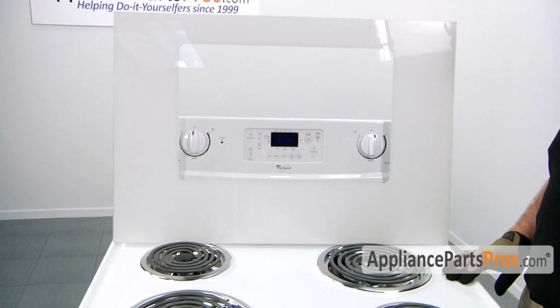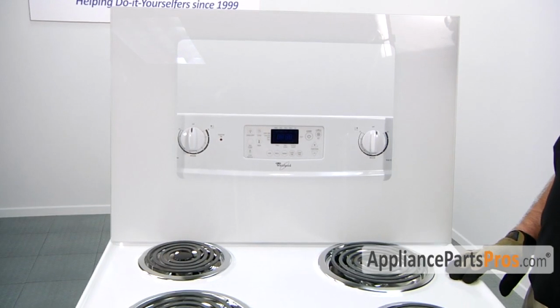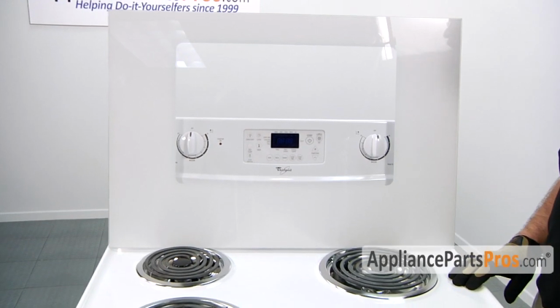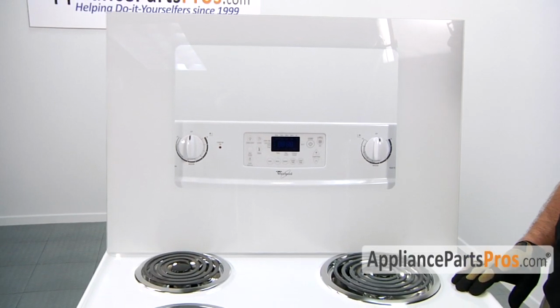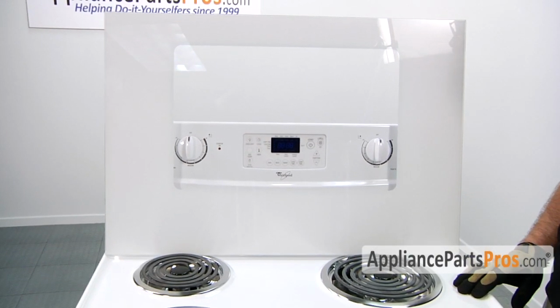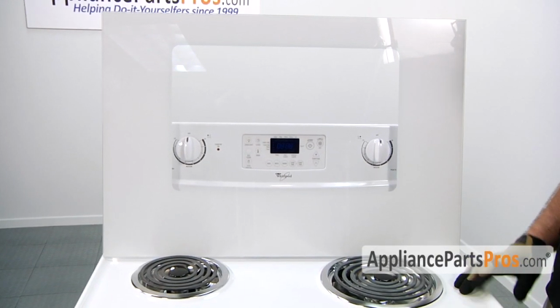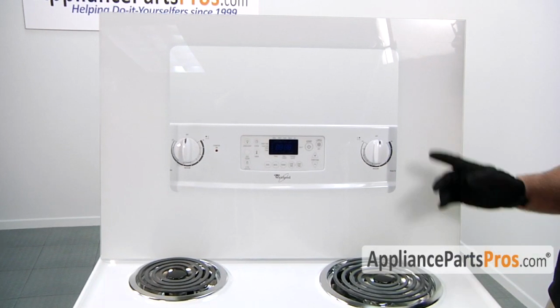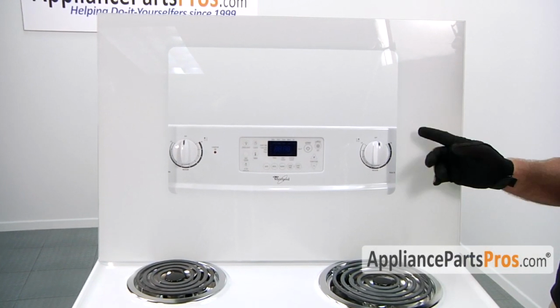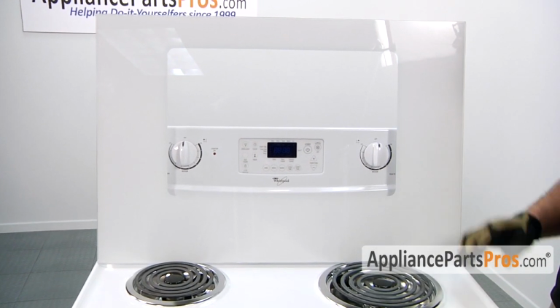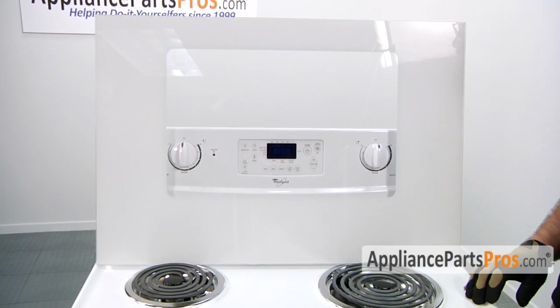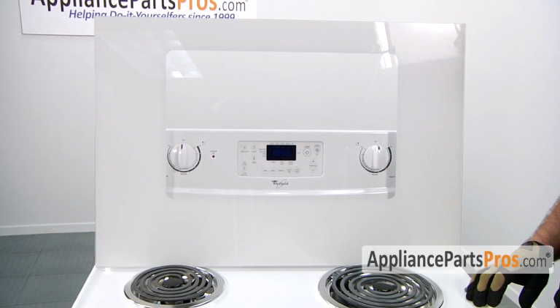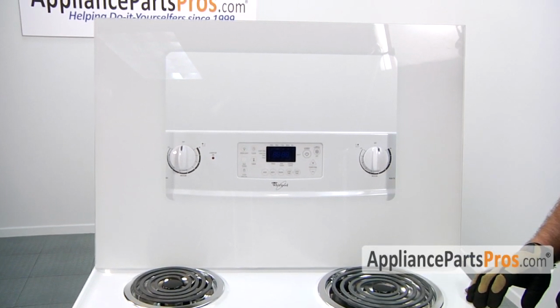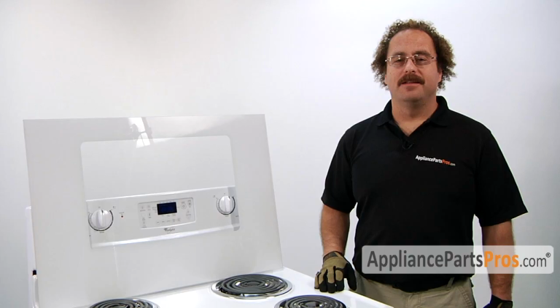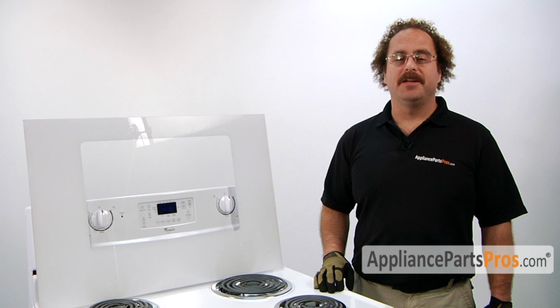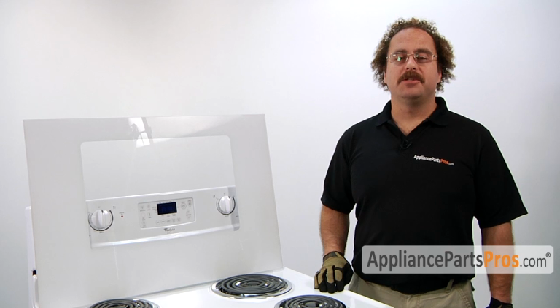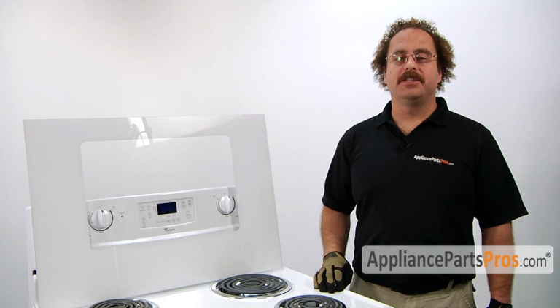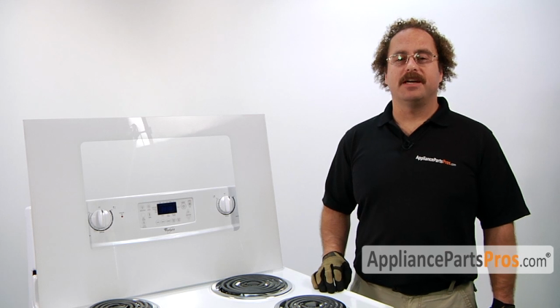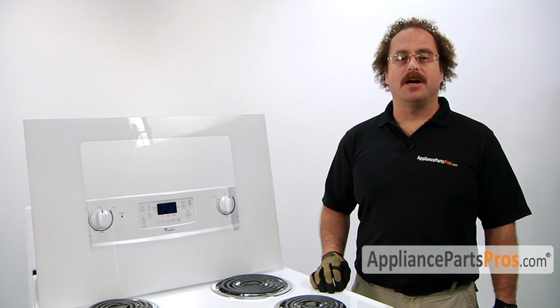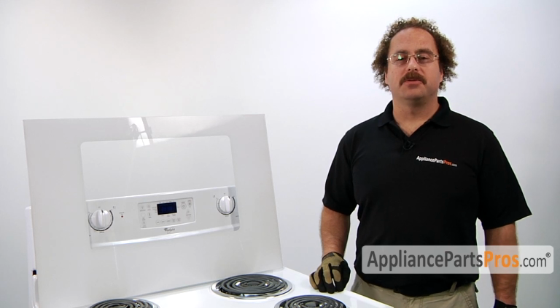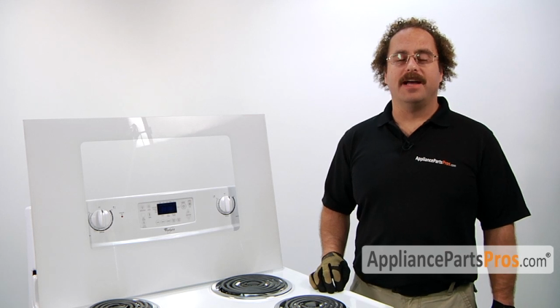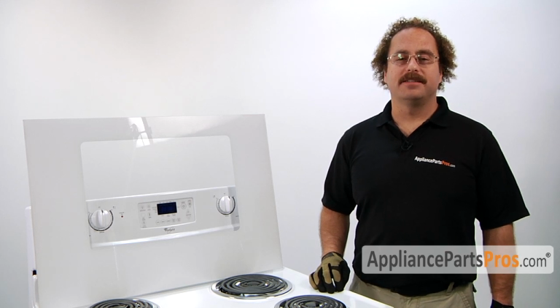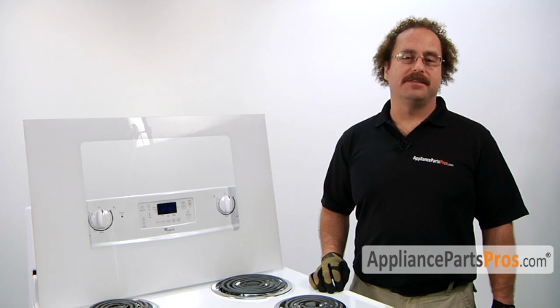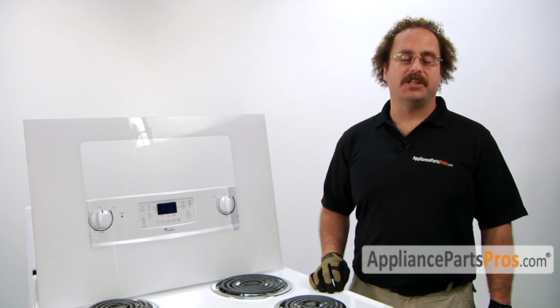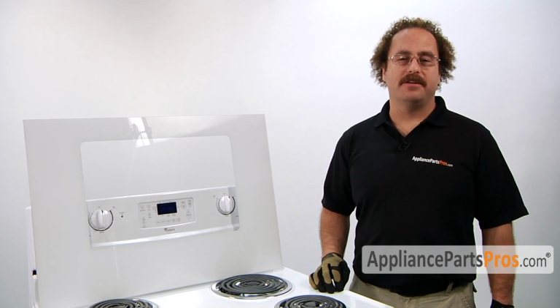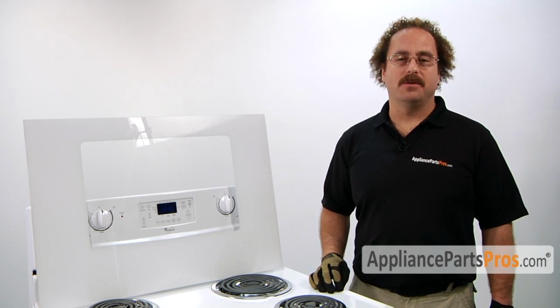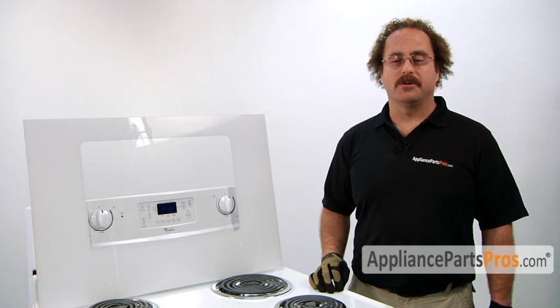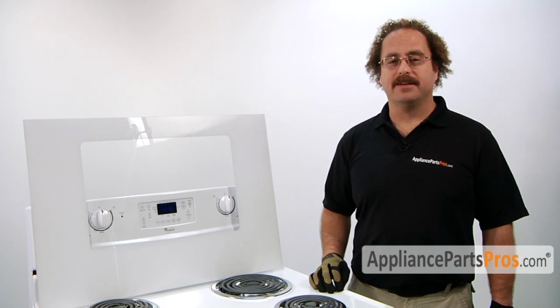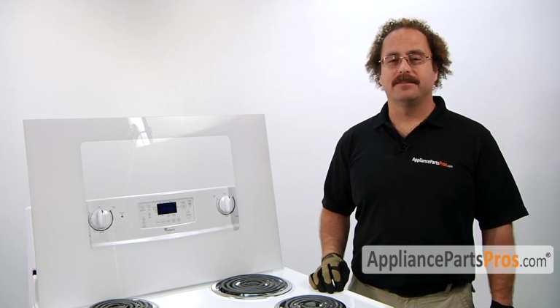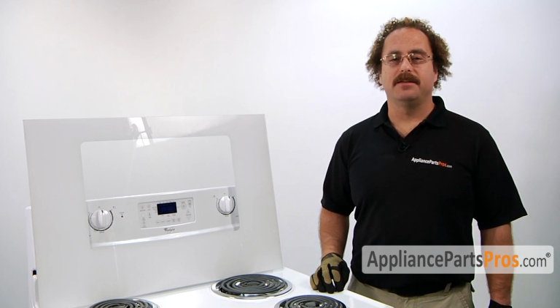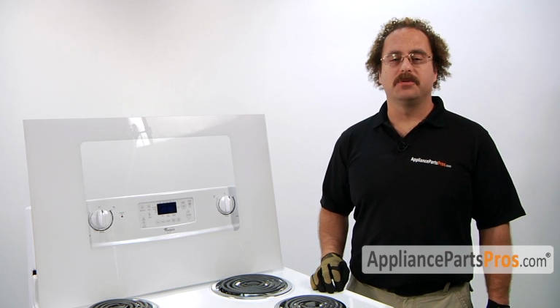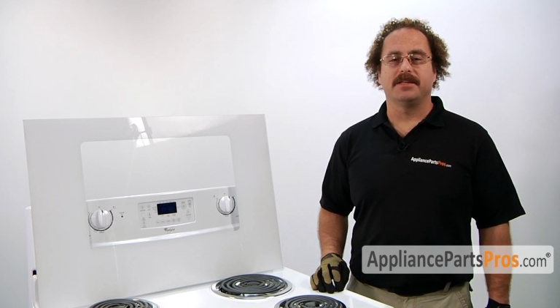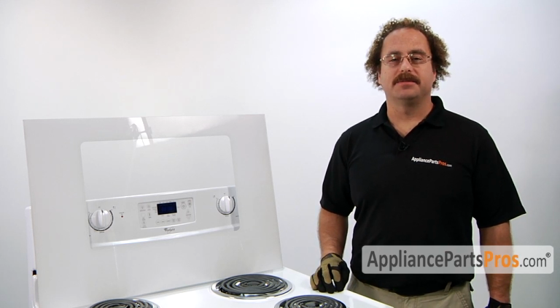When you open up the package, you're going to get the new outer door glass. The main reason you'll be changing out the outer door glass is if it's shattered or cracked and you need to replace it.